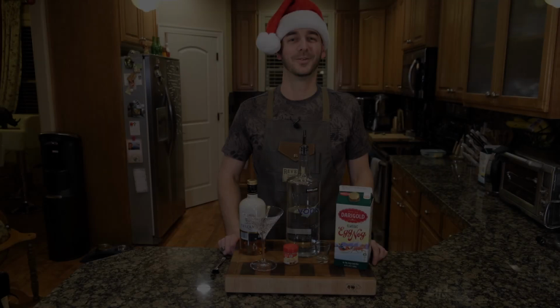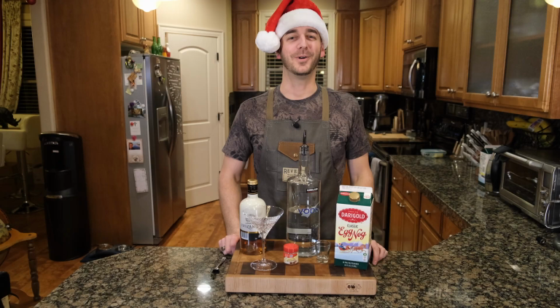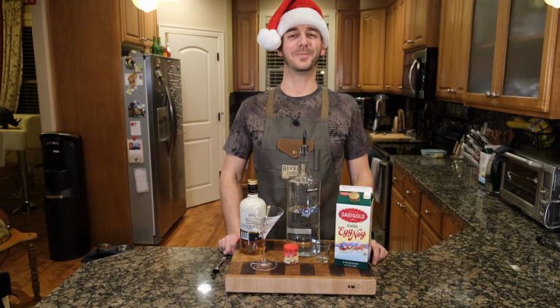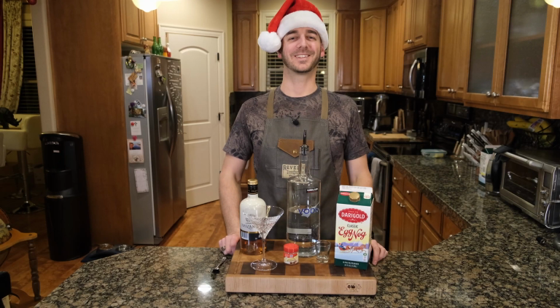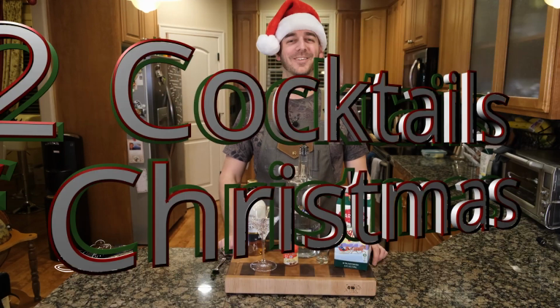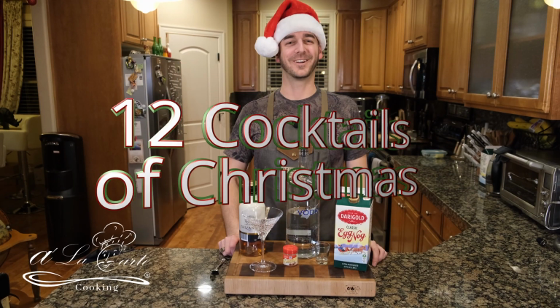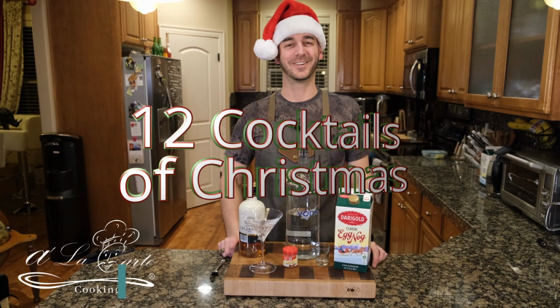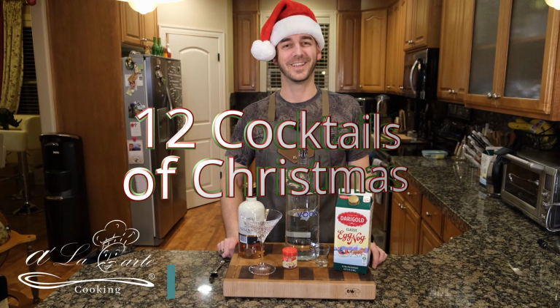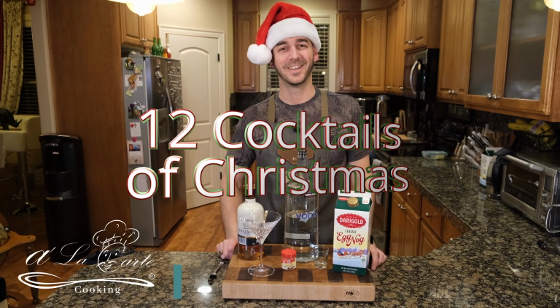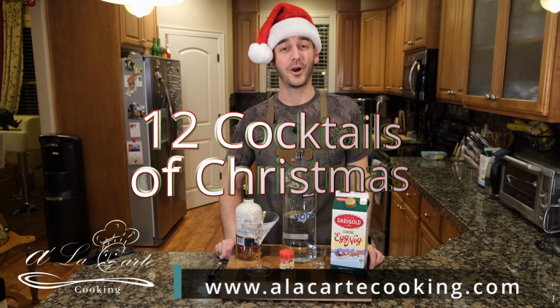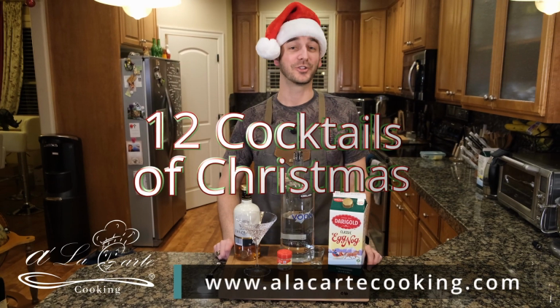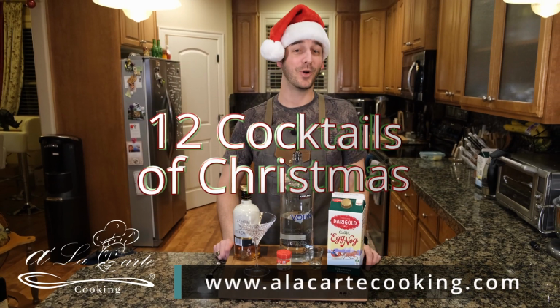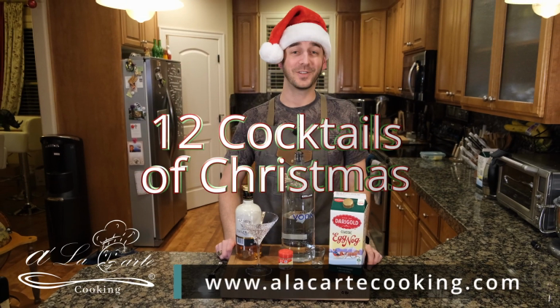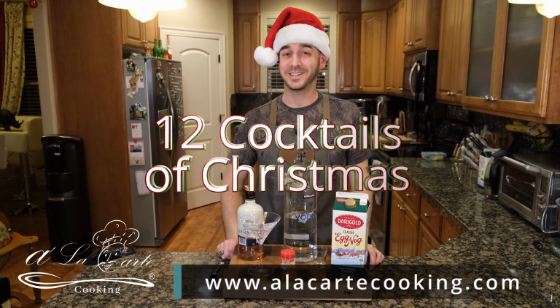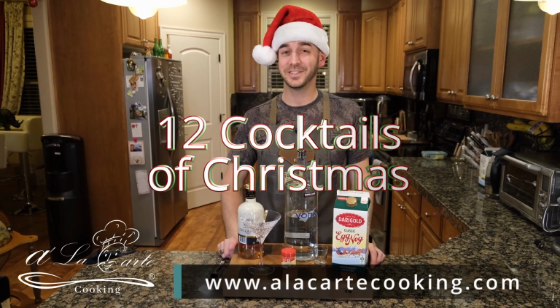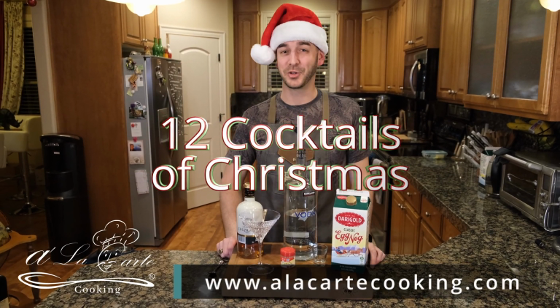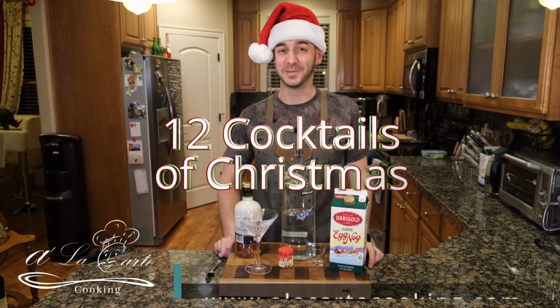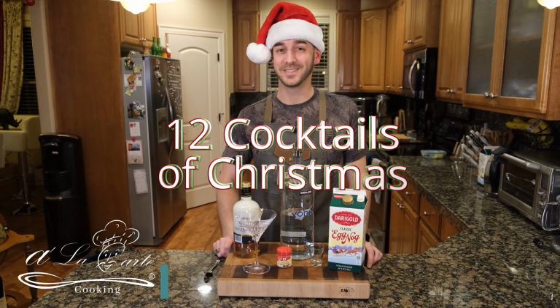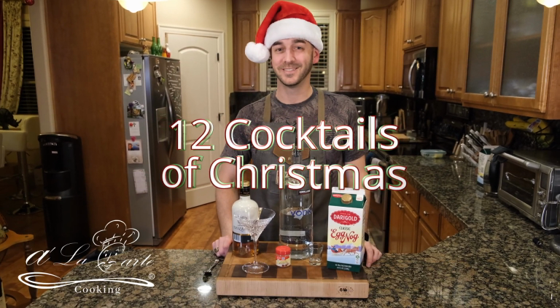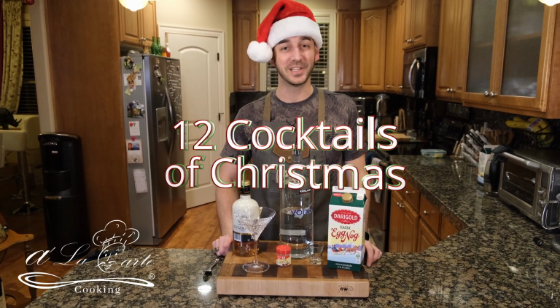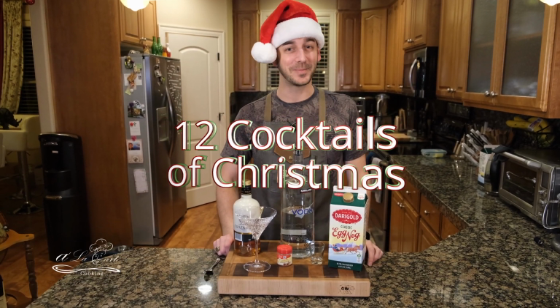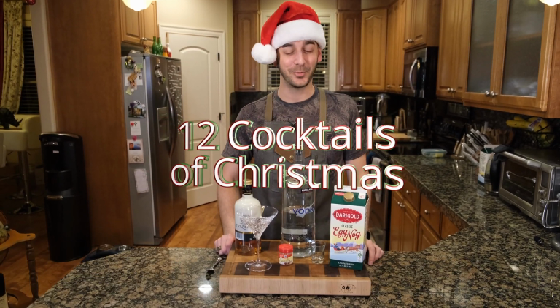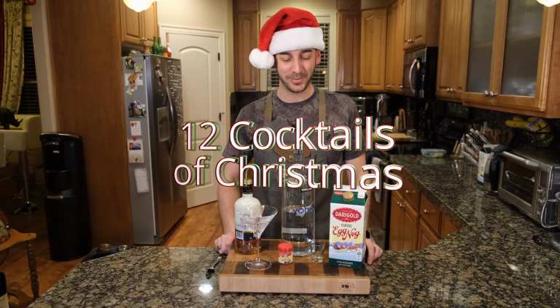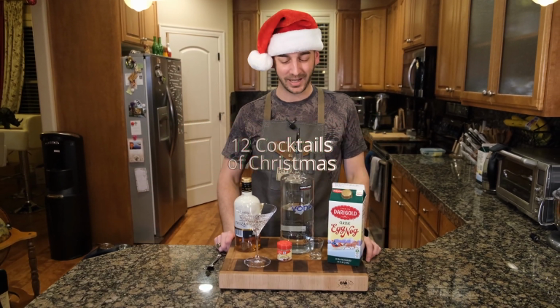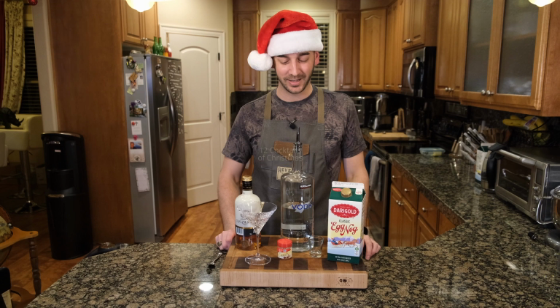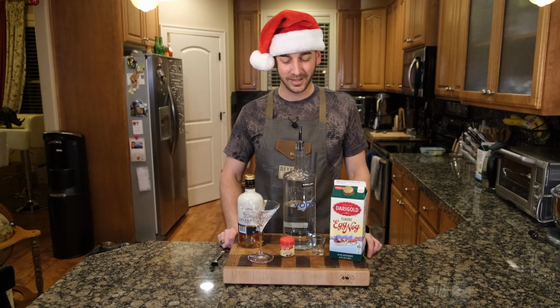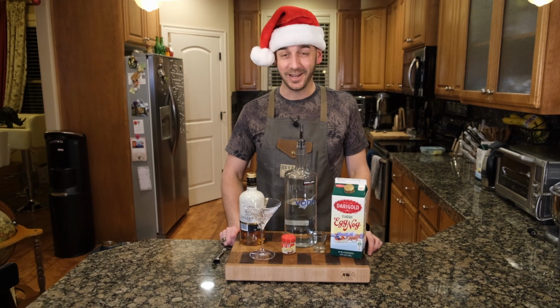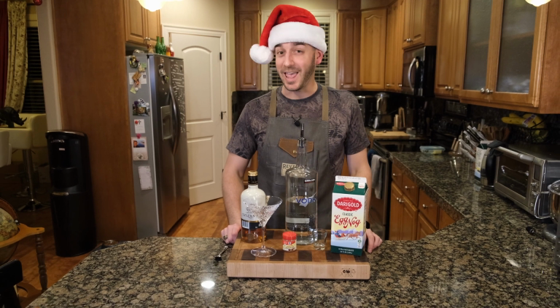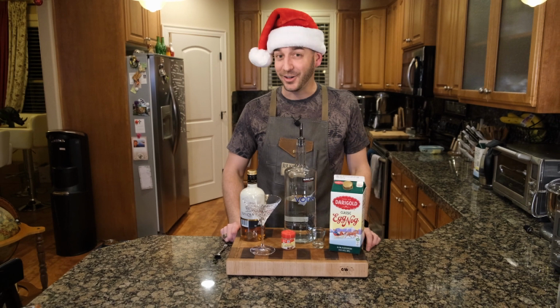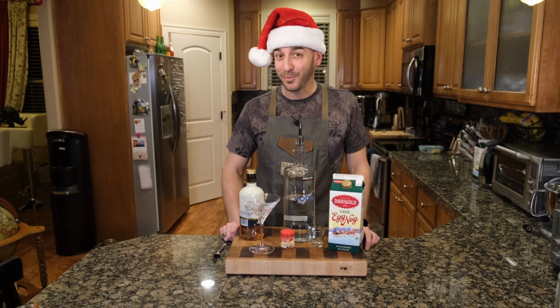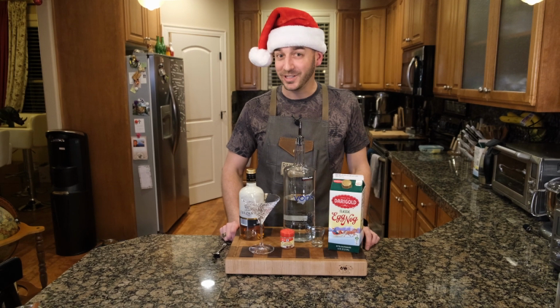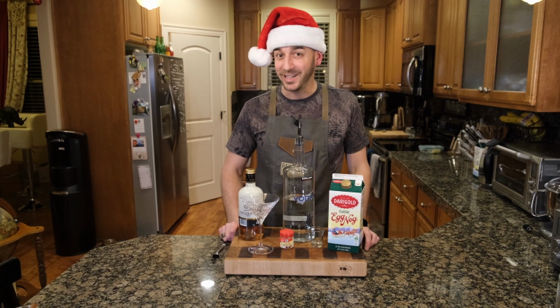Welcome back to A La Carte Cooking, our 12 Cocktails of Christmas. On this episode, we are making an eggnog martini.